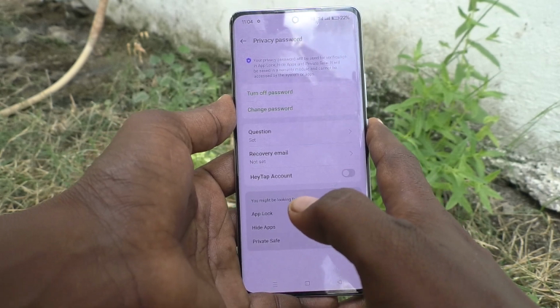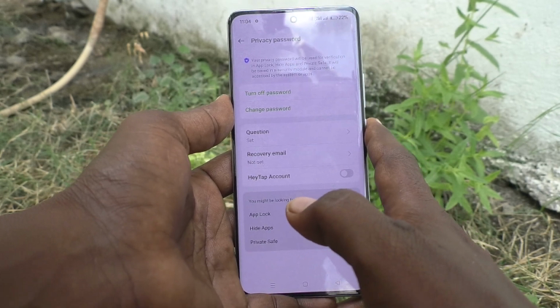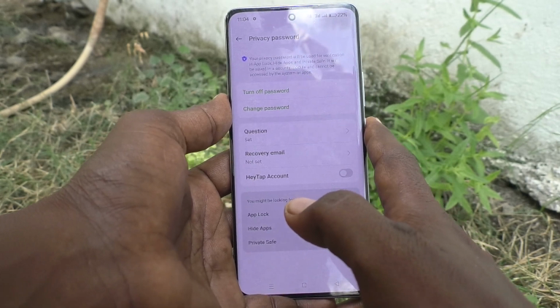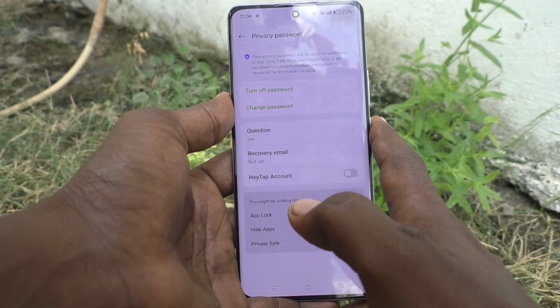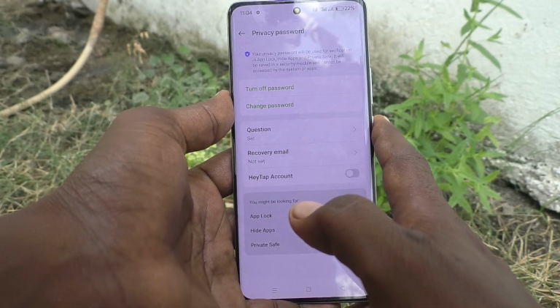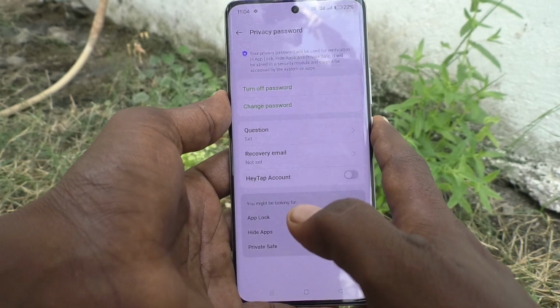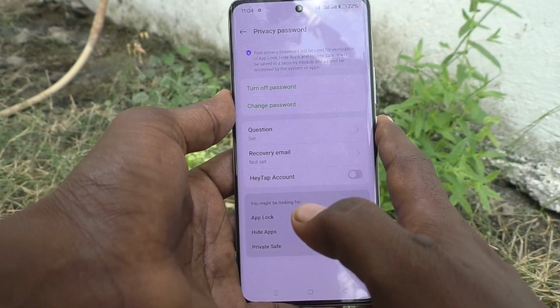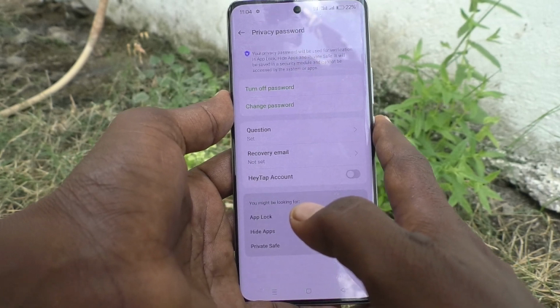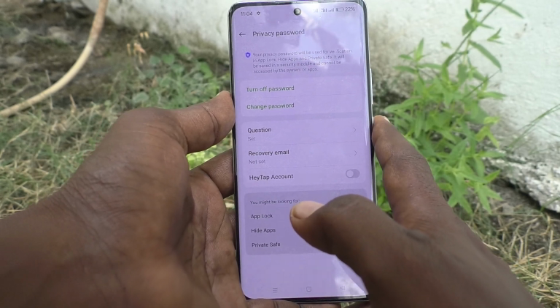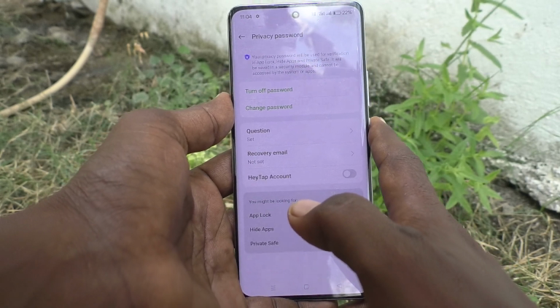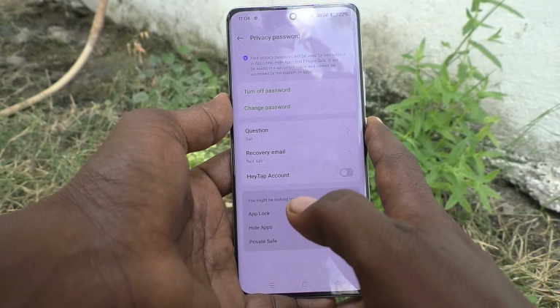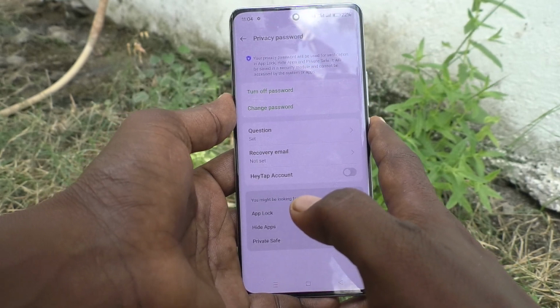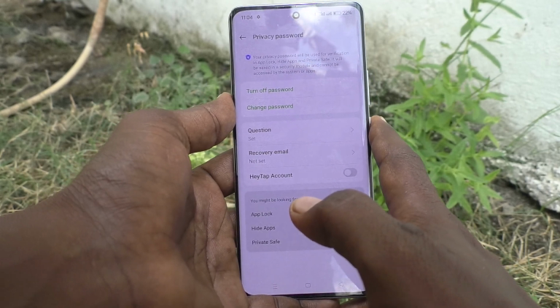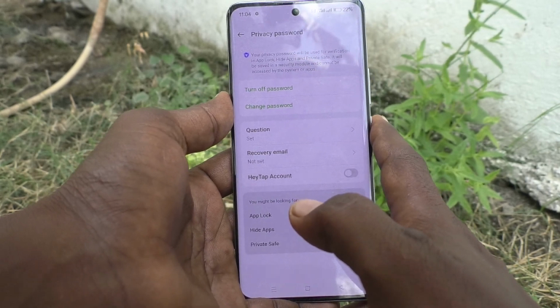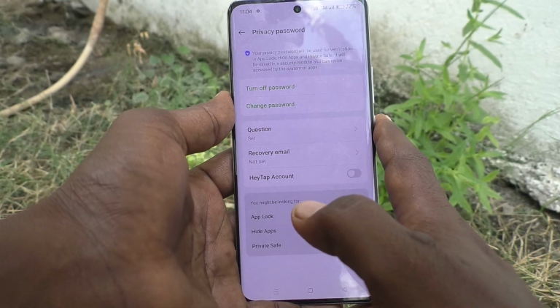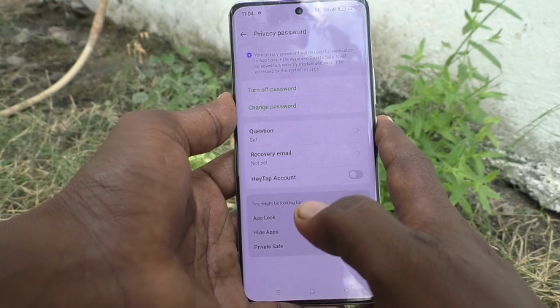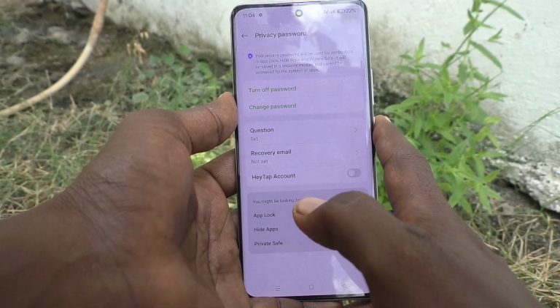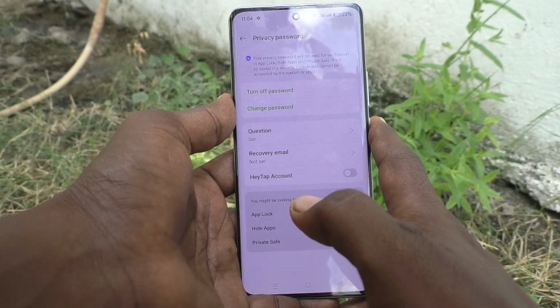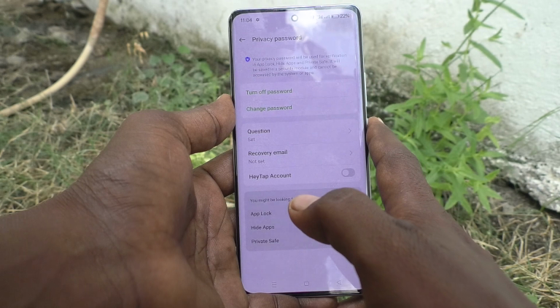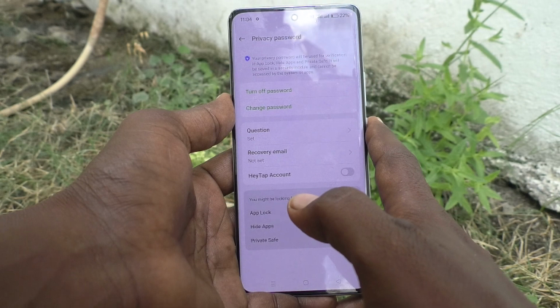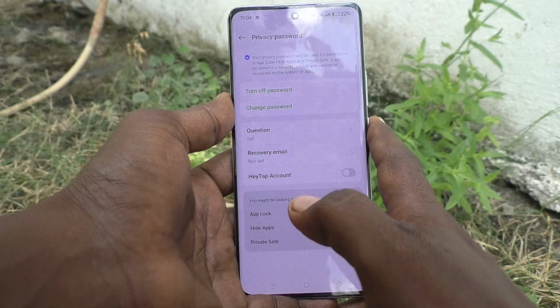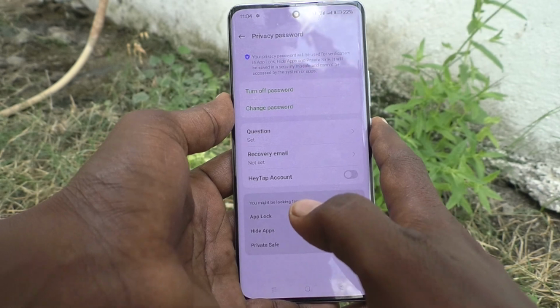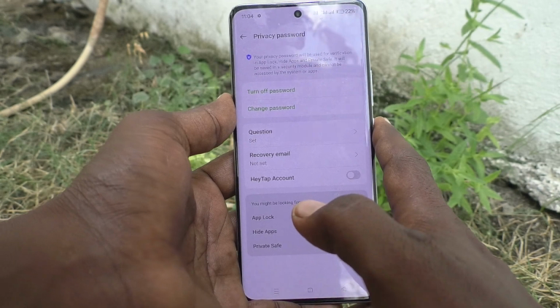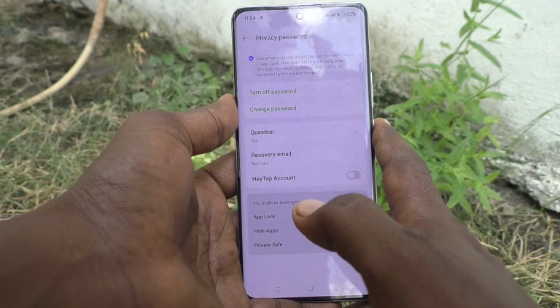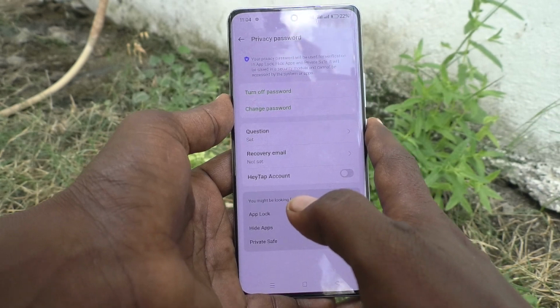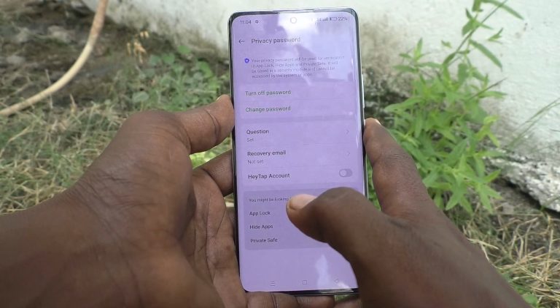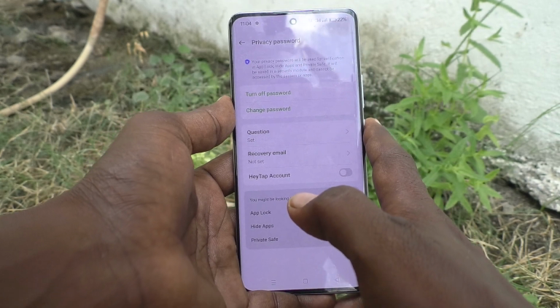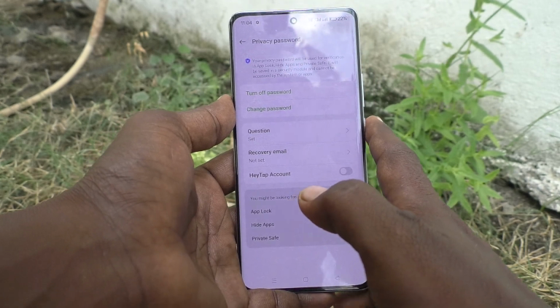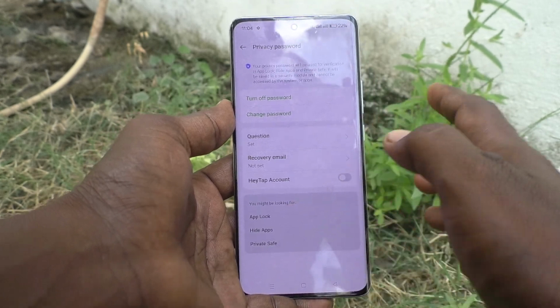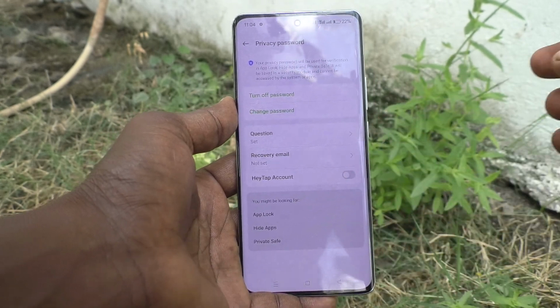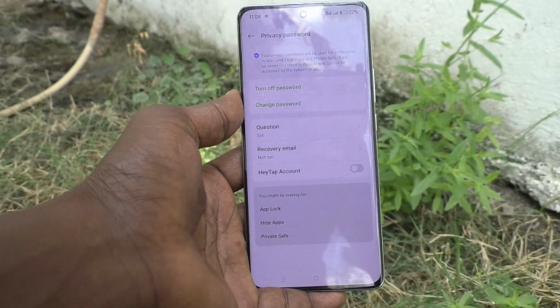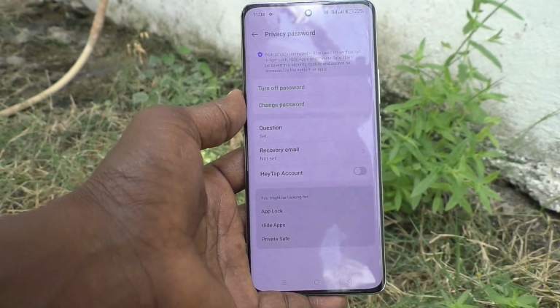You have successfully changed the password using this method. That's all friends, thanks for watching. Bye!